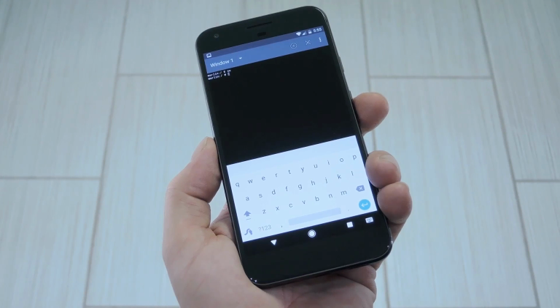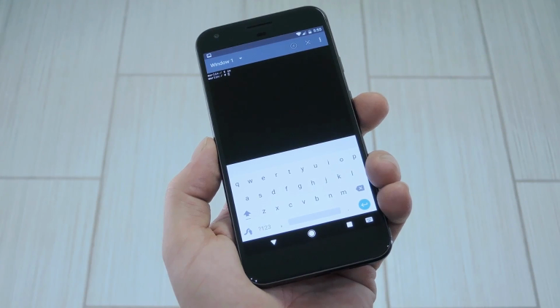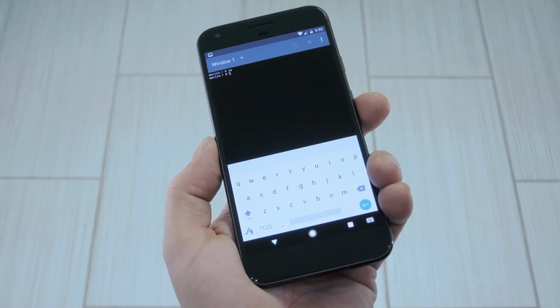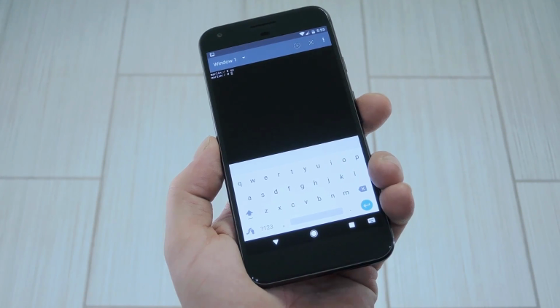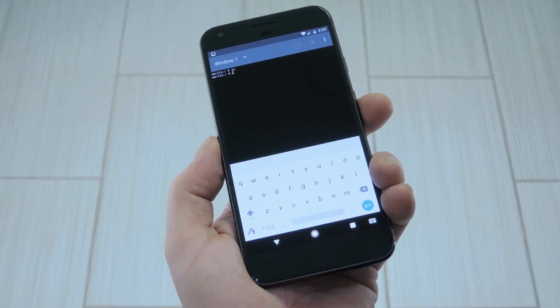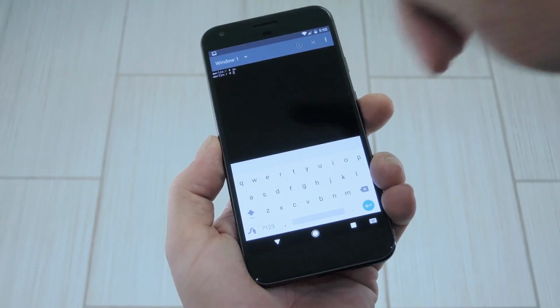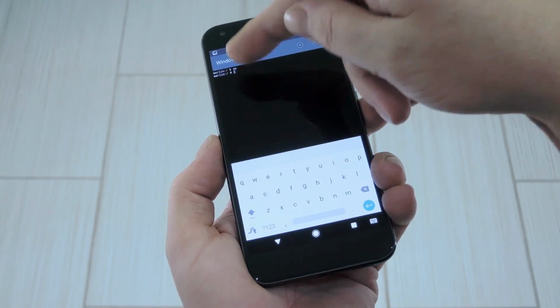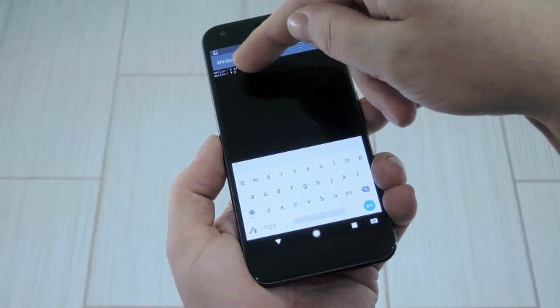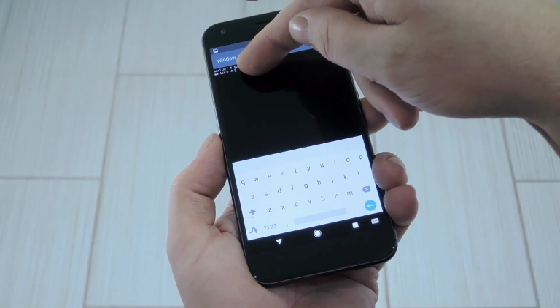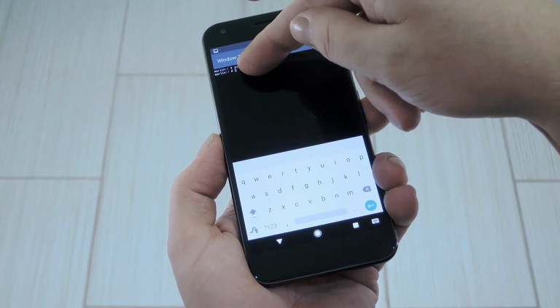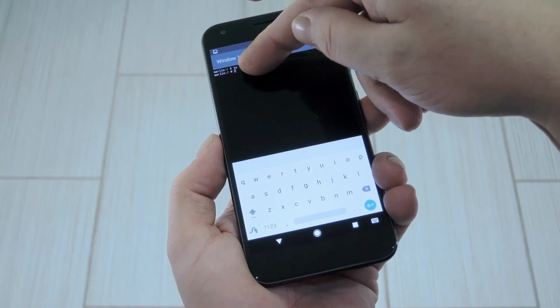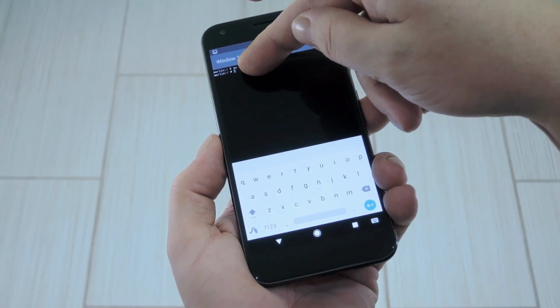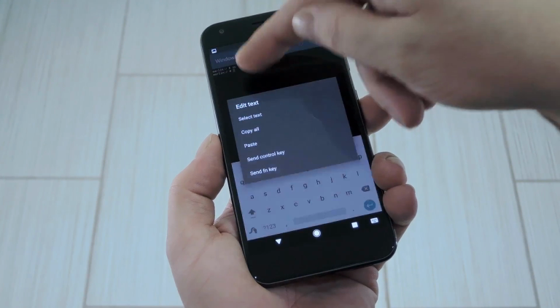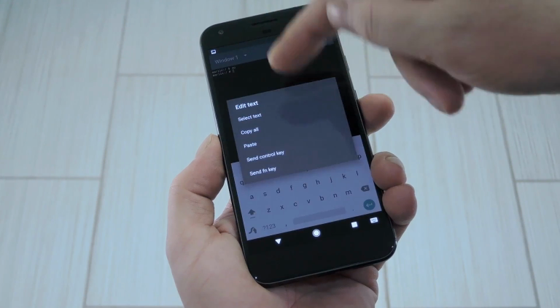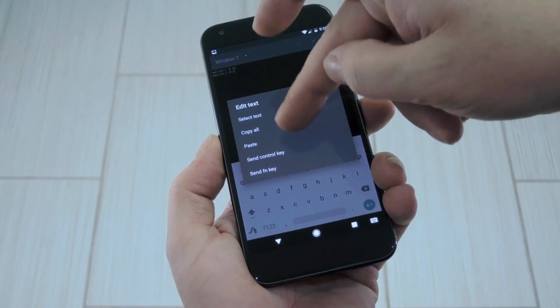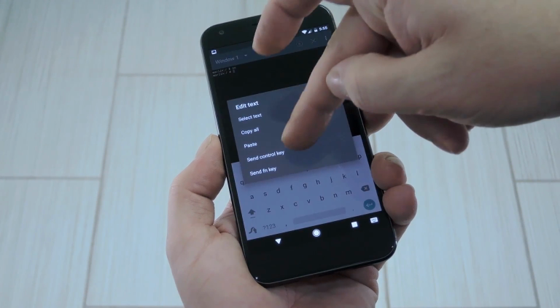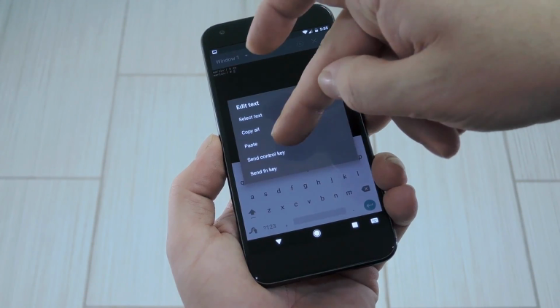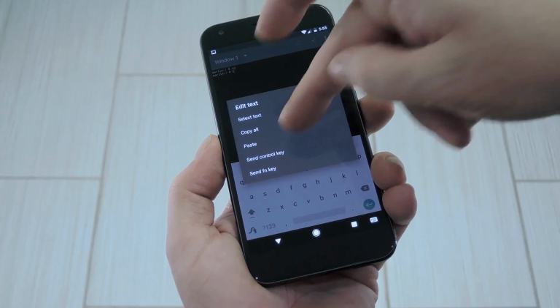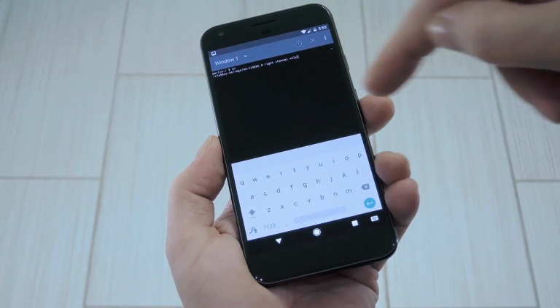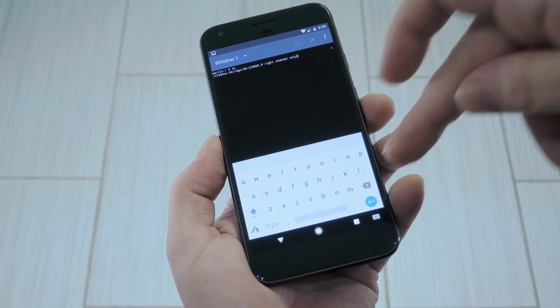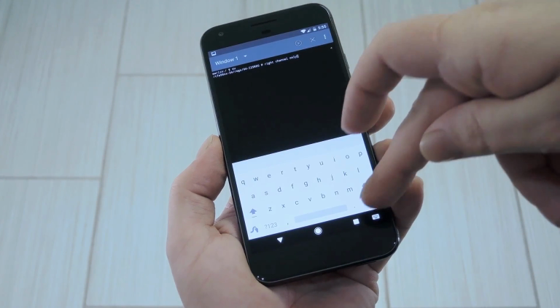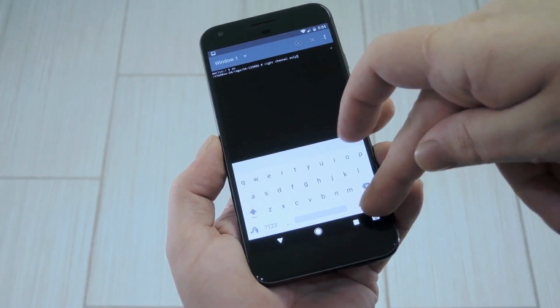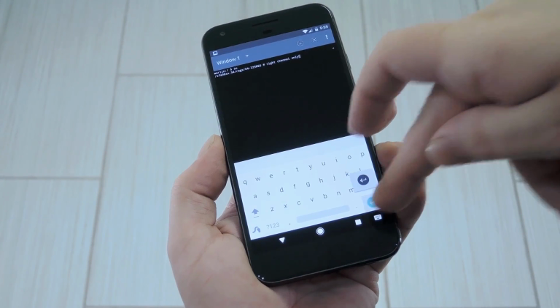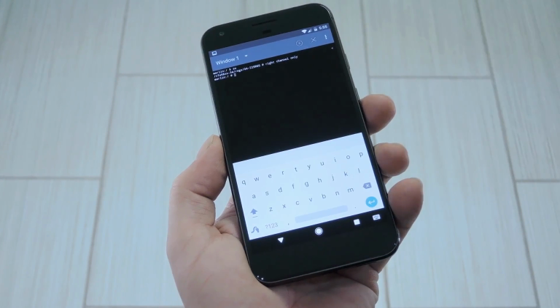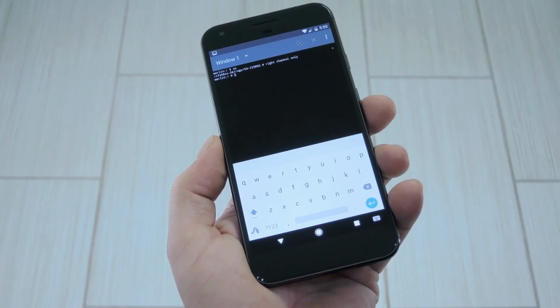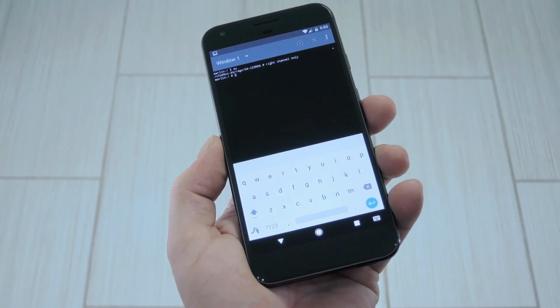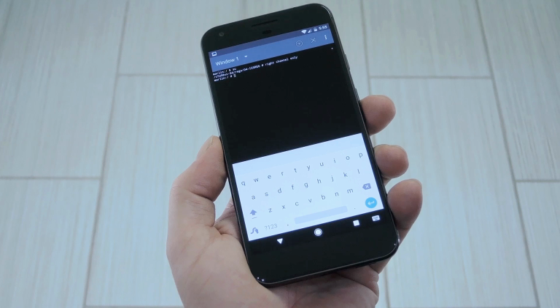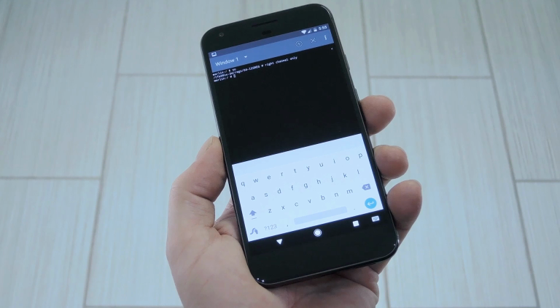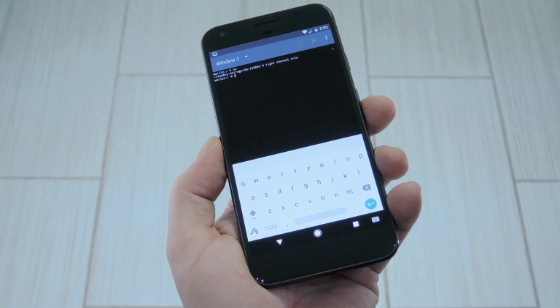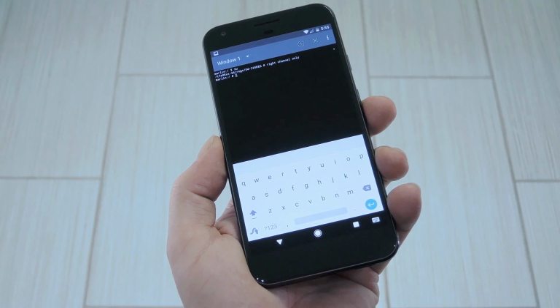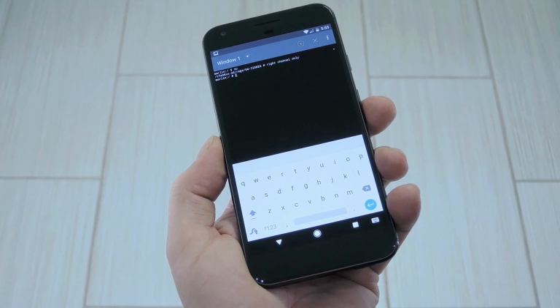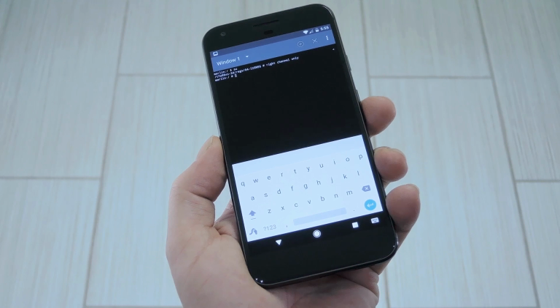Hey, what's up everybody? It's Dallas with GadgetHacks, and today I'm going to show you how to enable true stereo sound on the Pixel XL.